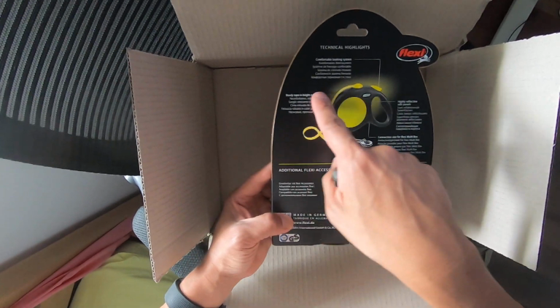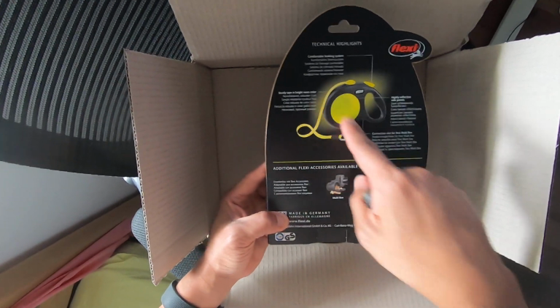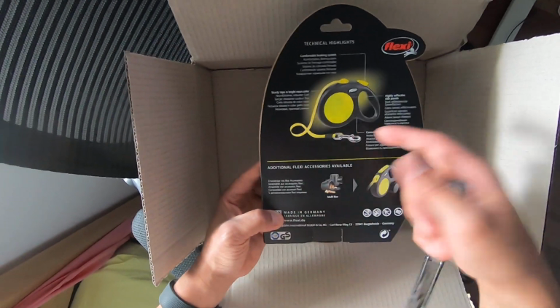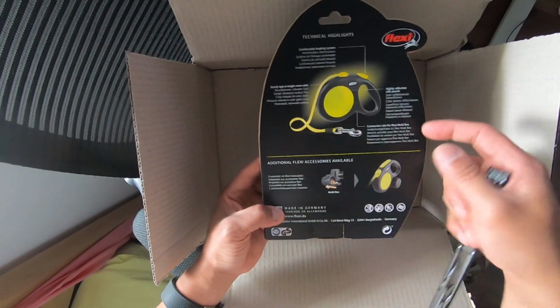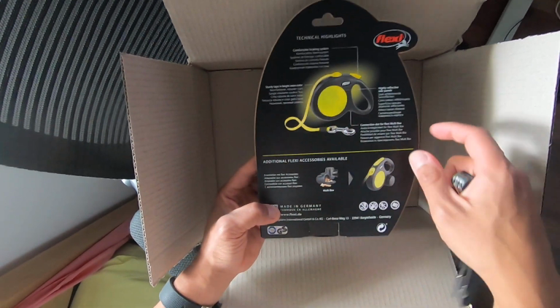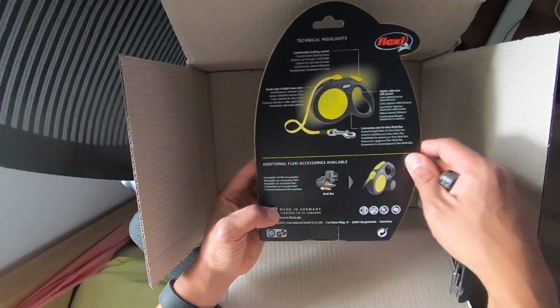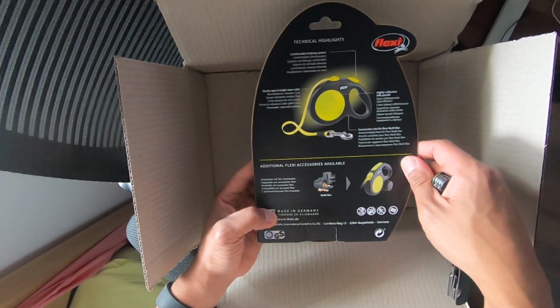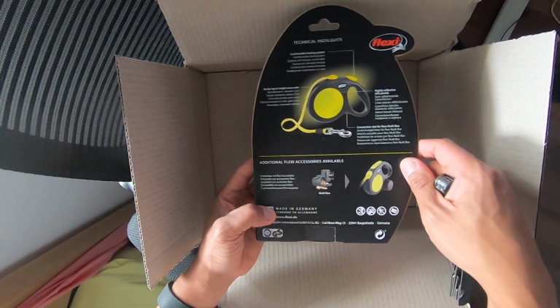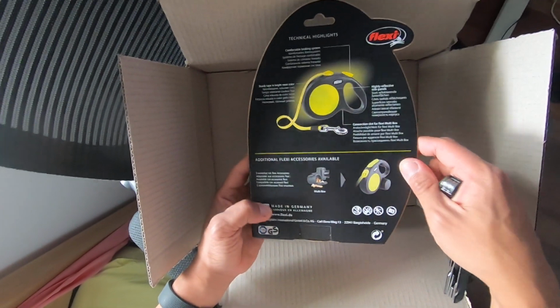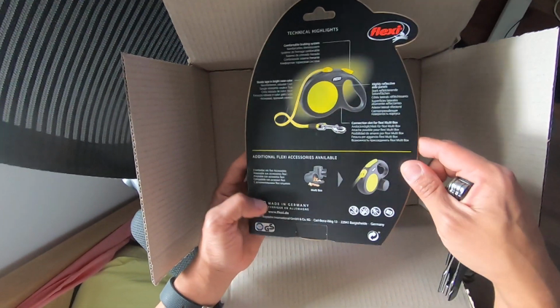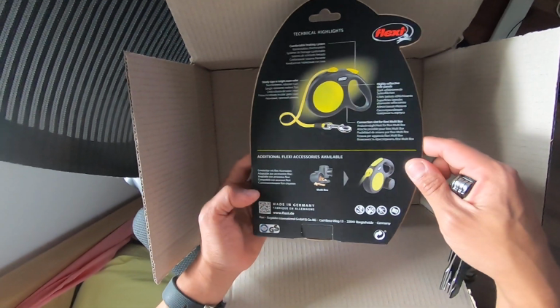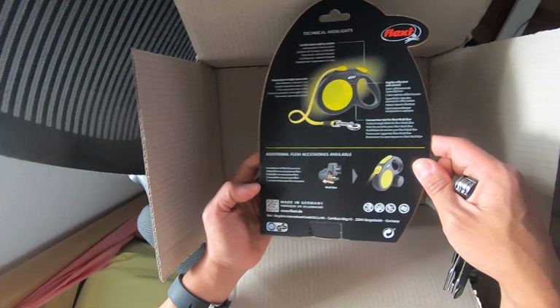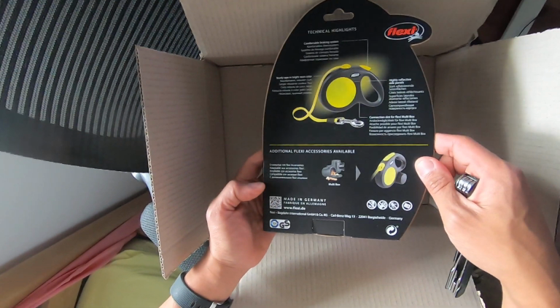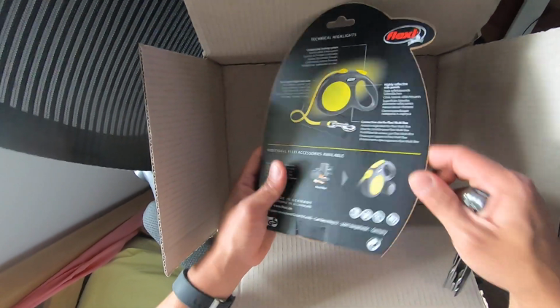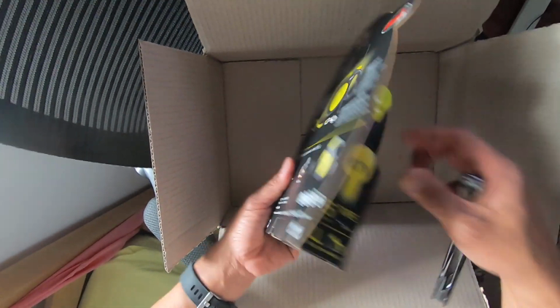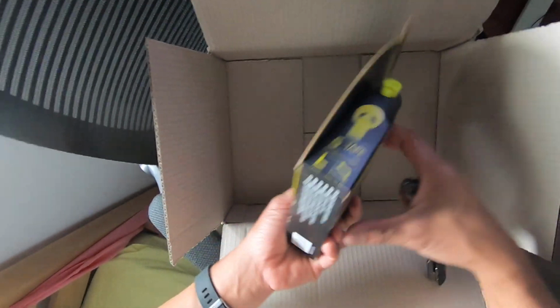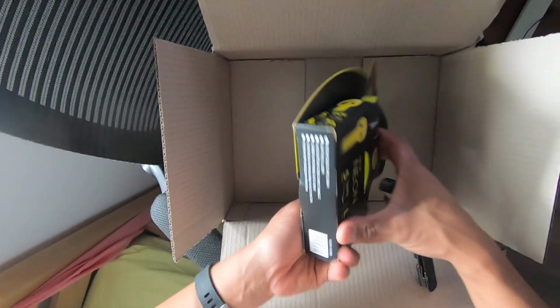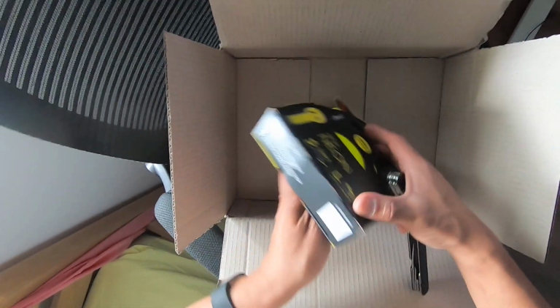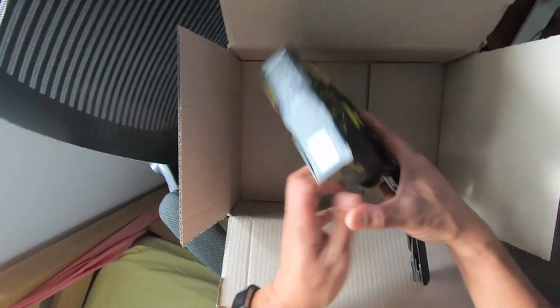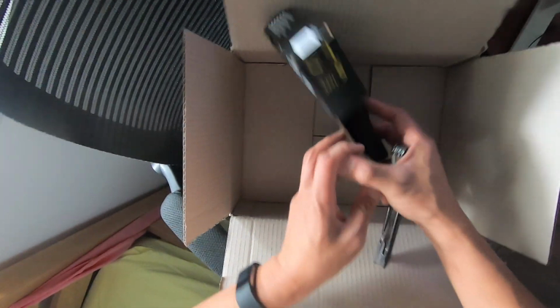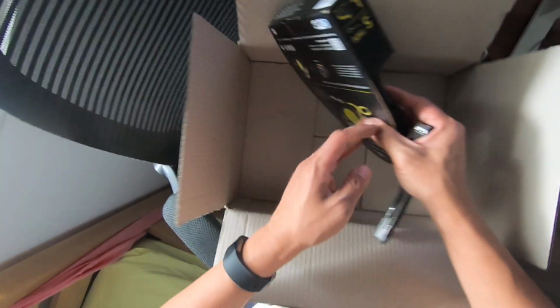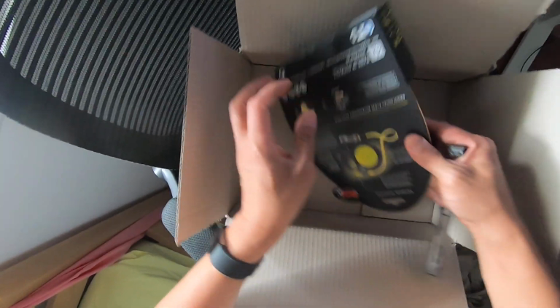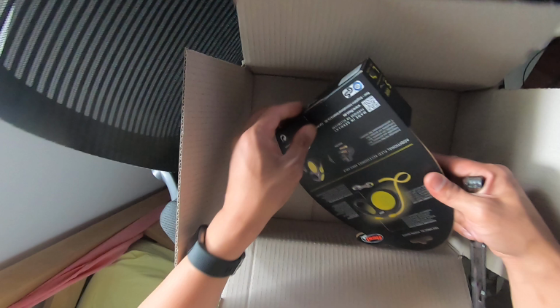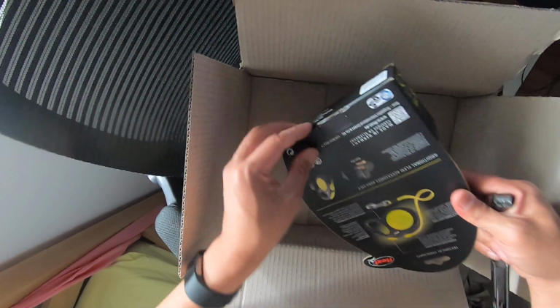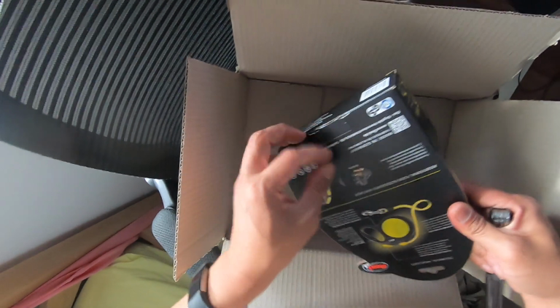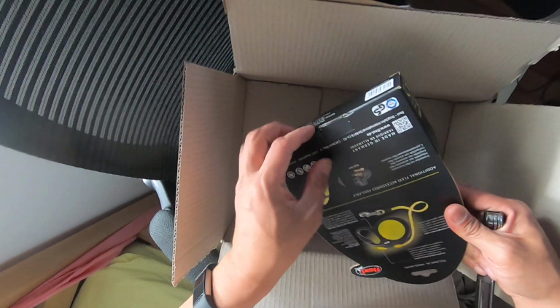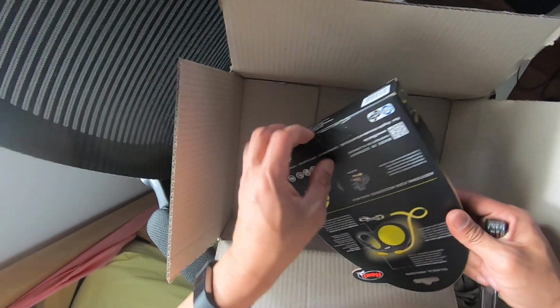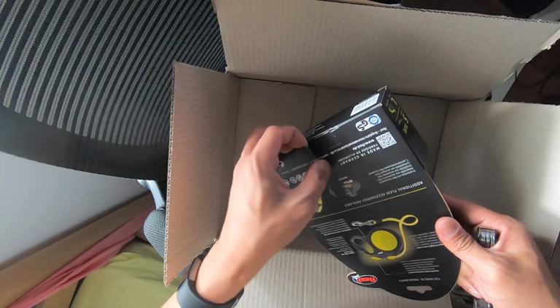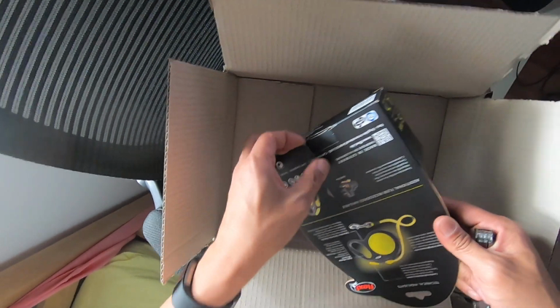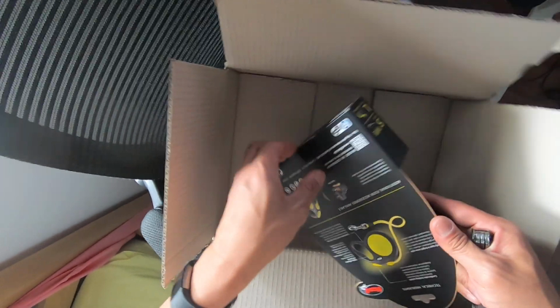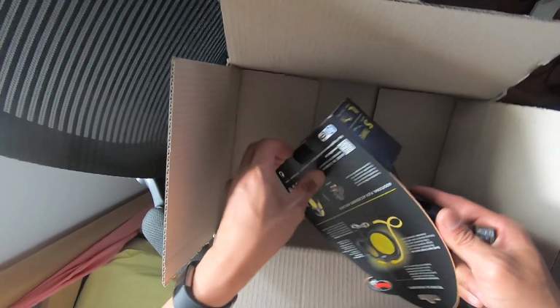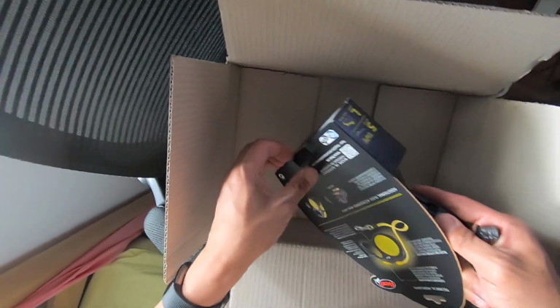Well, it's just a tape anyway. Okay, I'll open it up. No tapes.